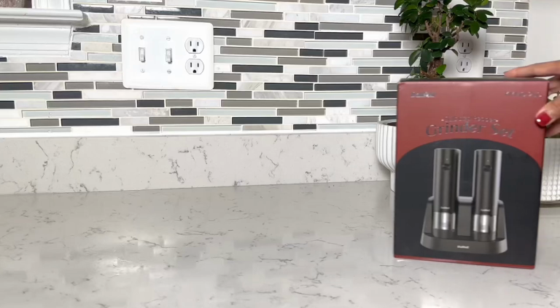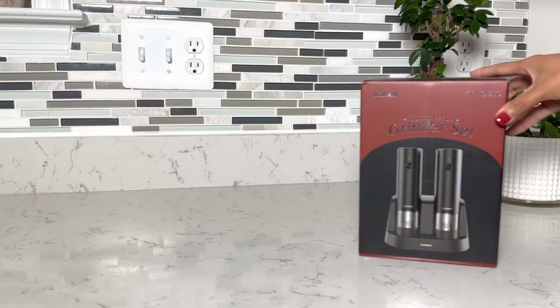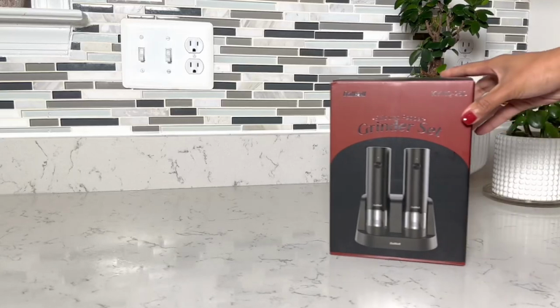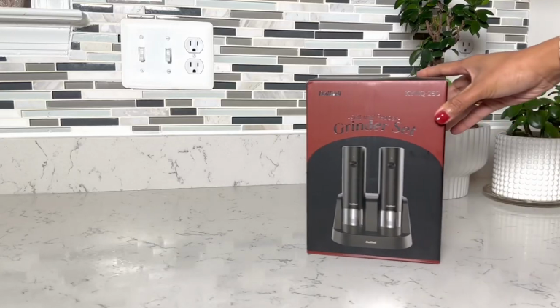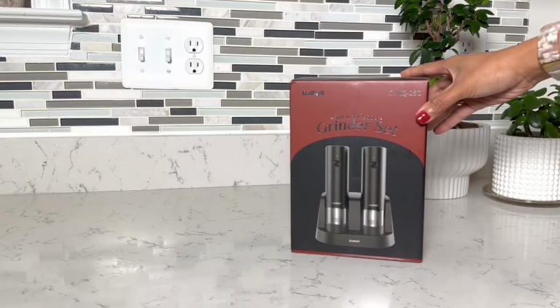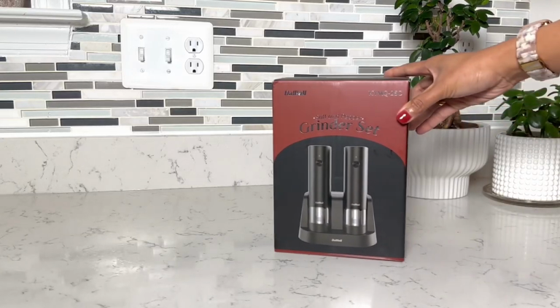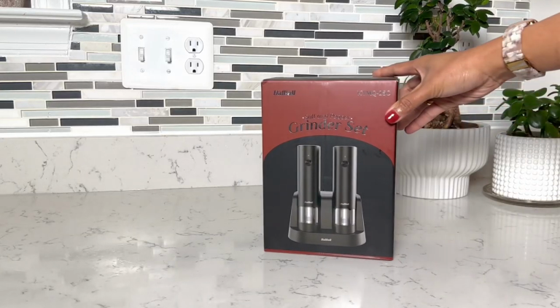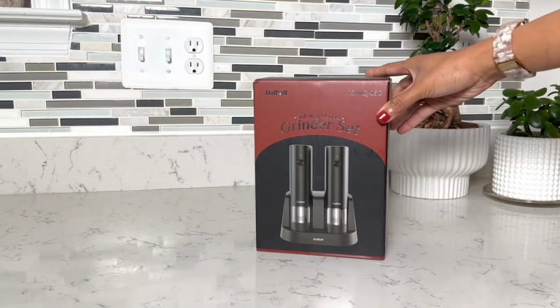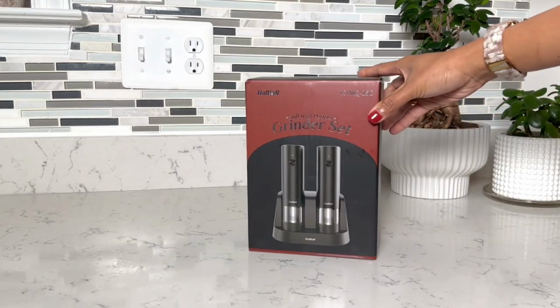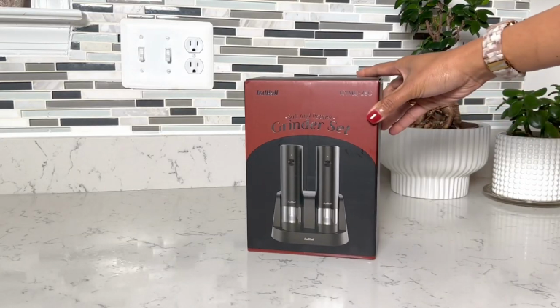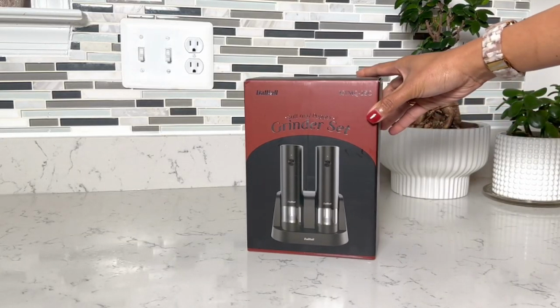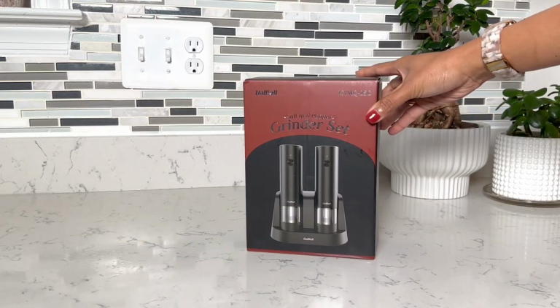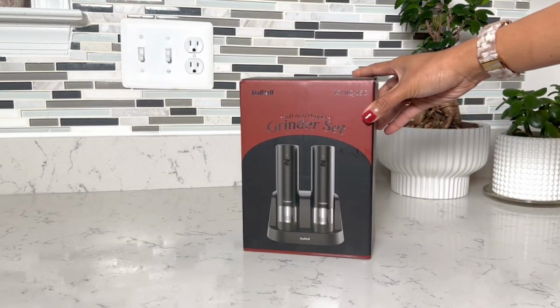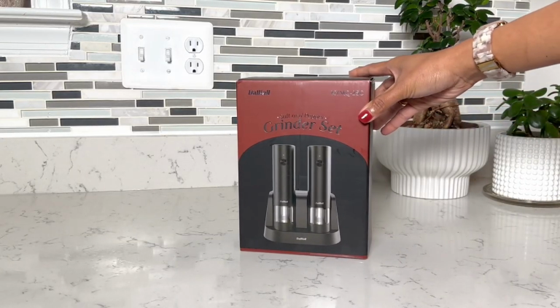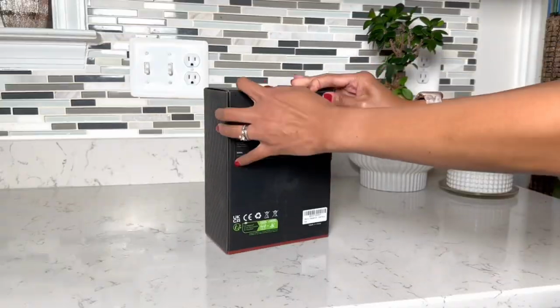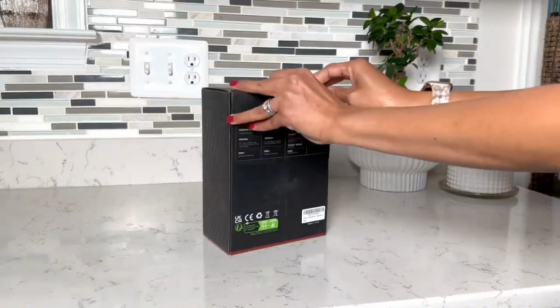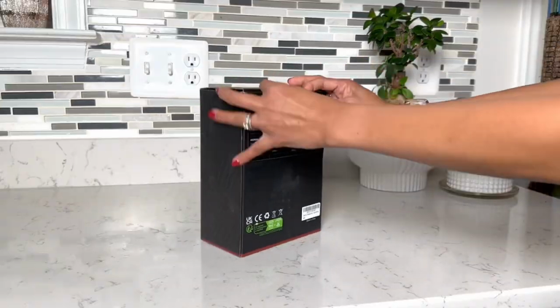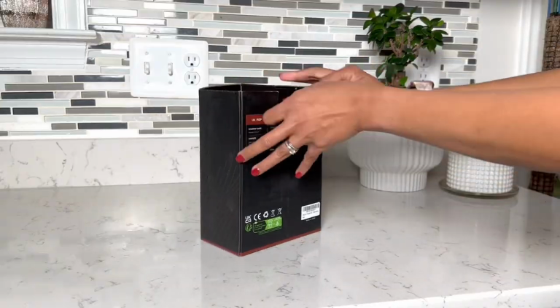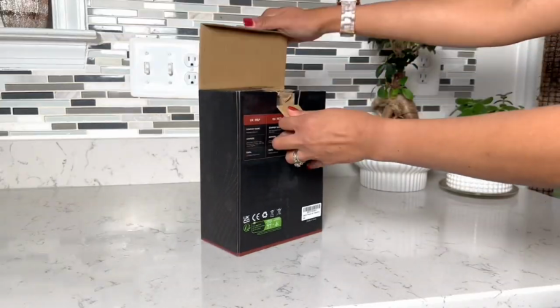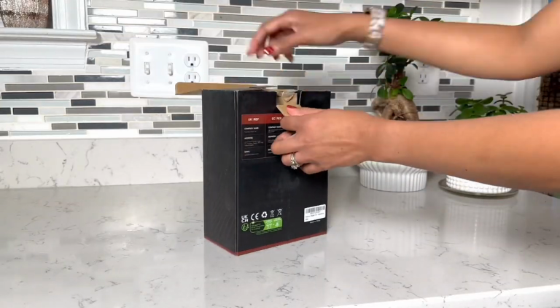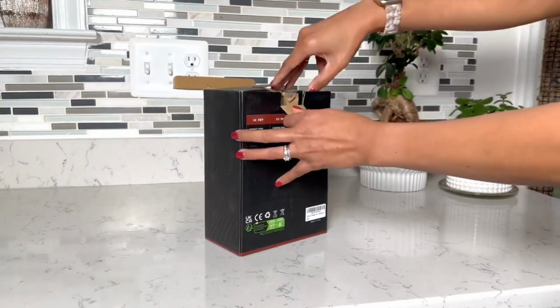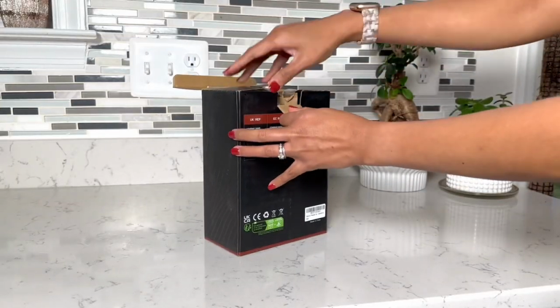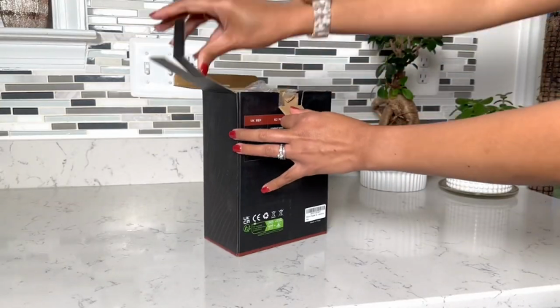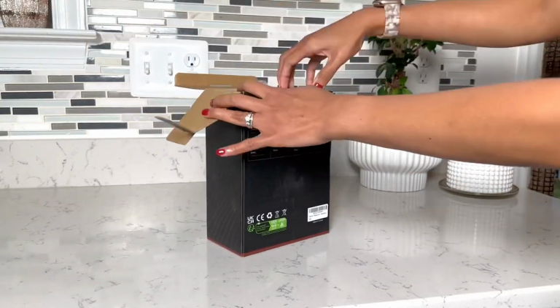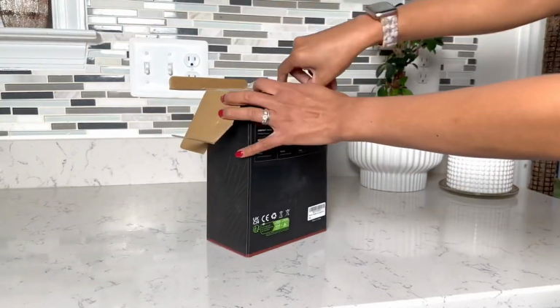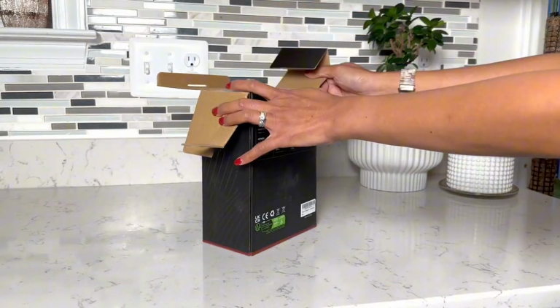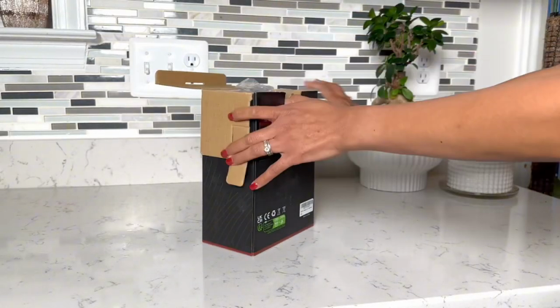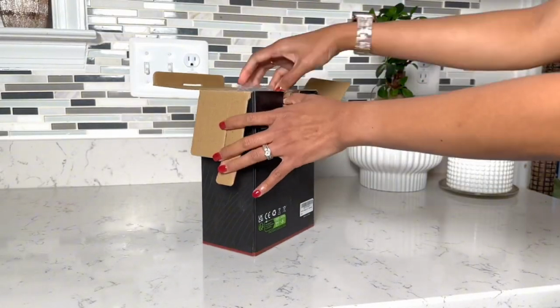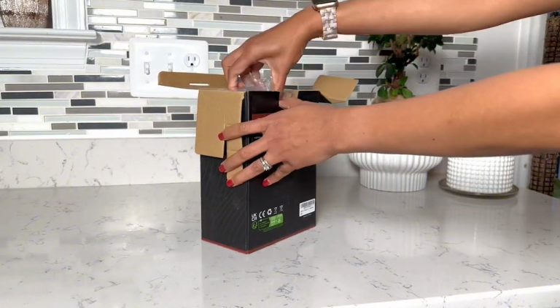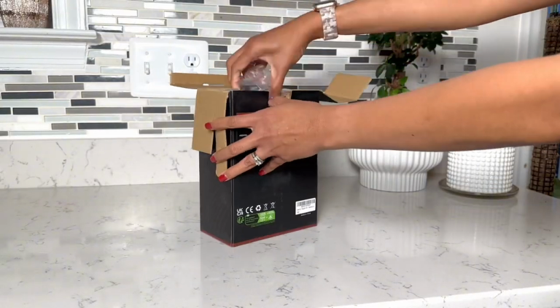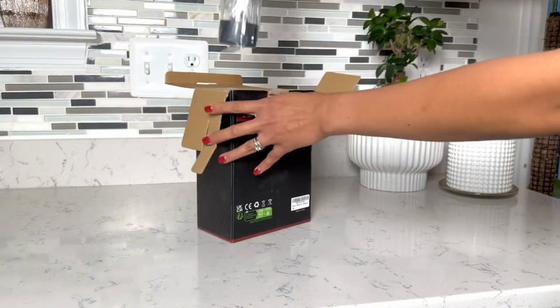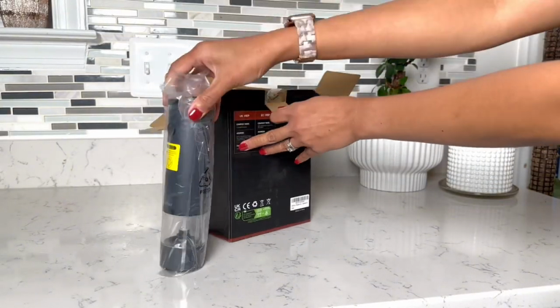Hello everyone! Today we are unboxing a salt and pepper grinder gifted by Dalfal.